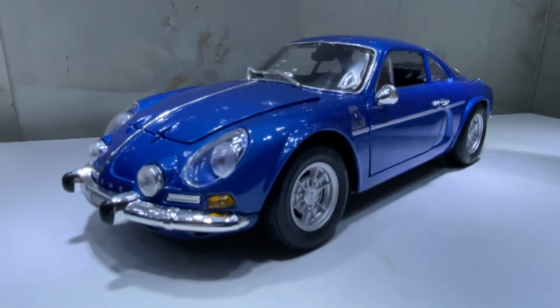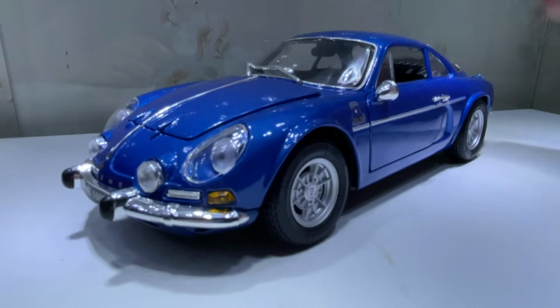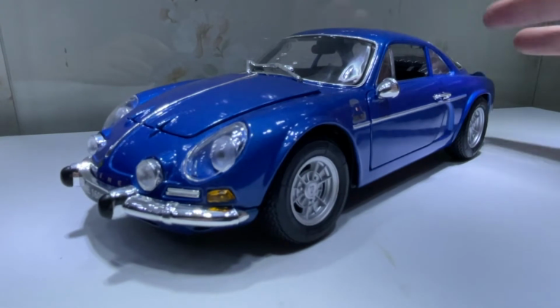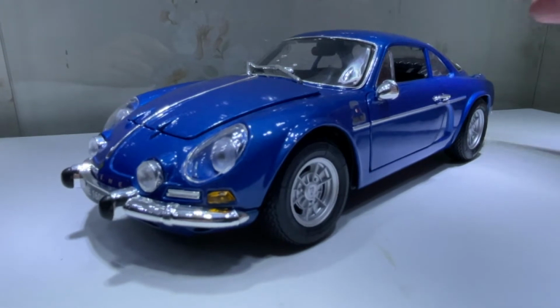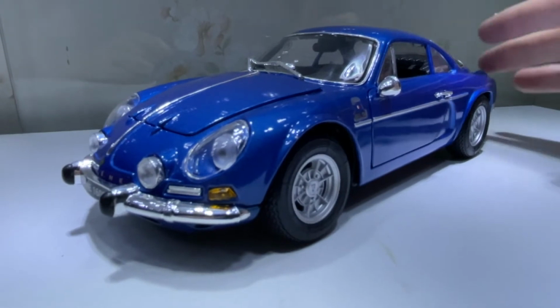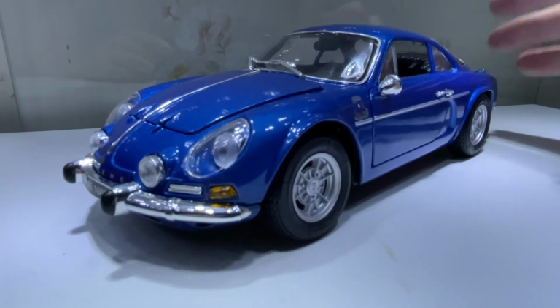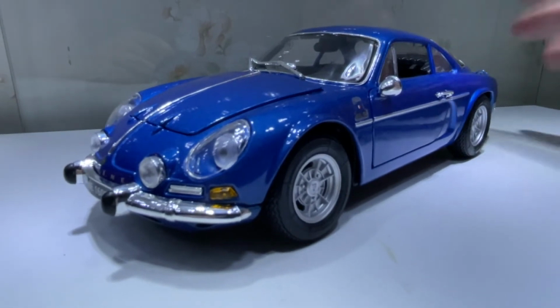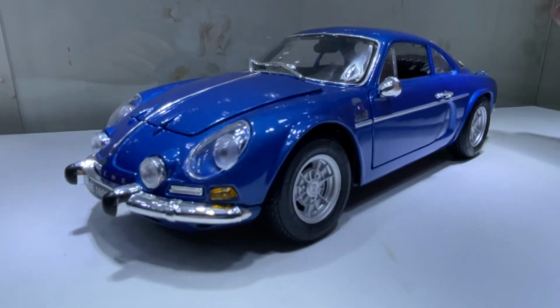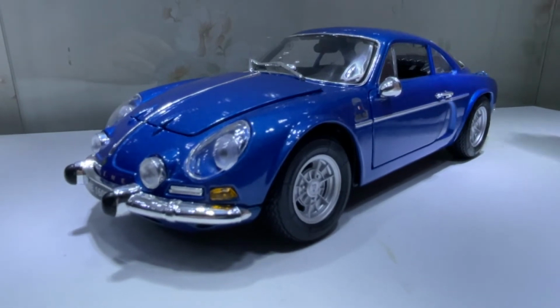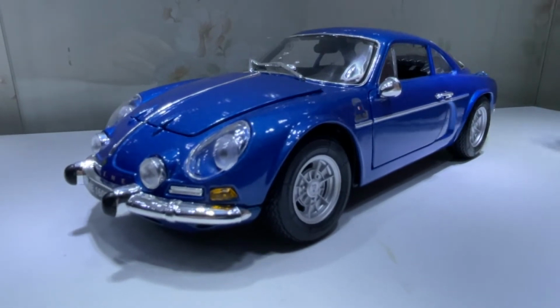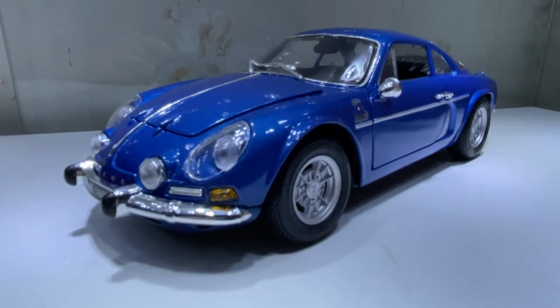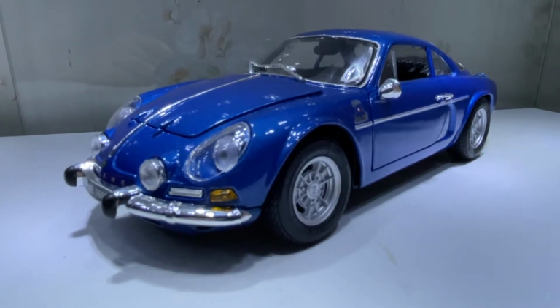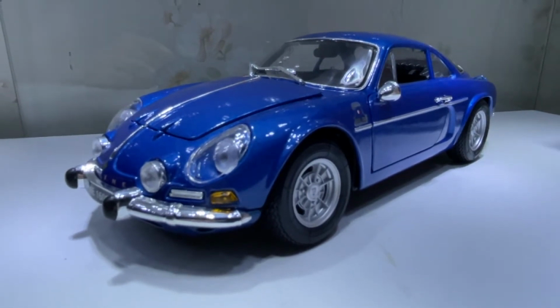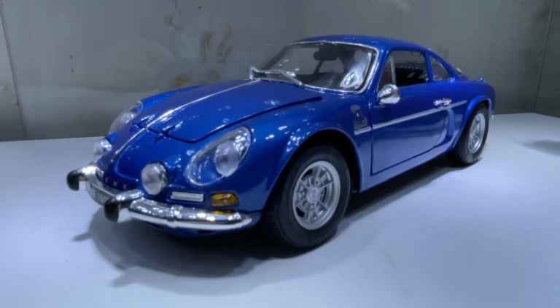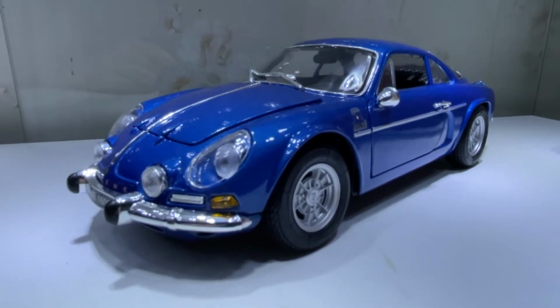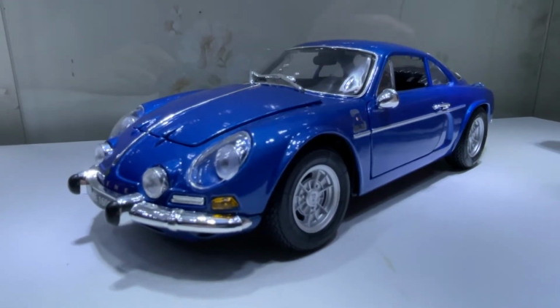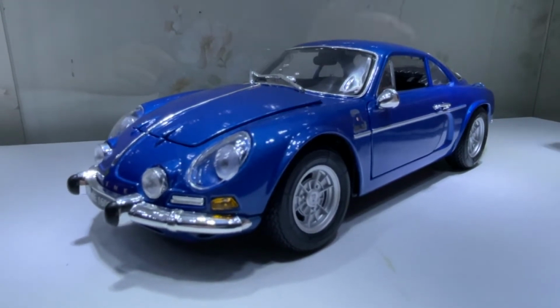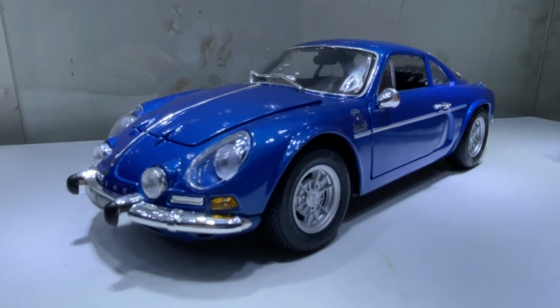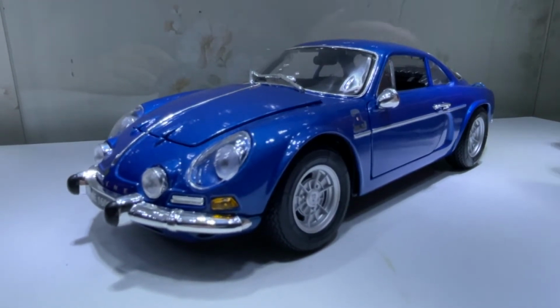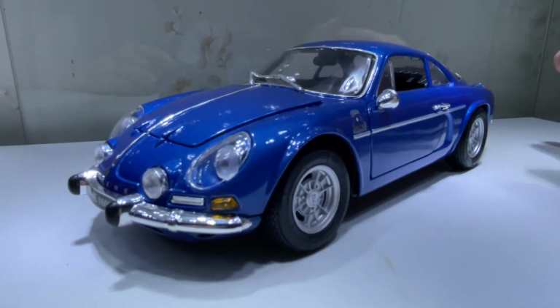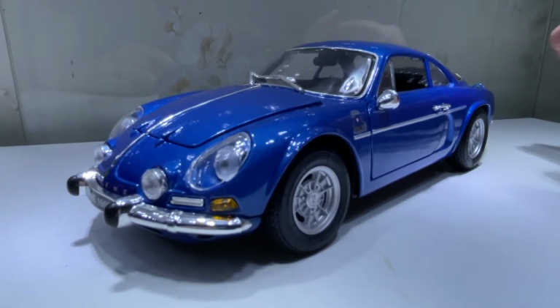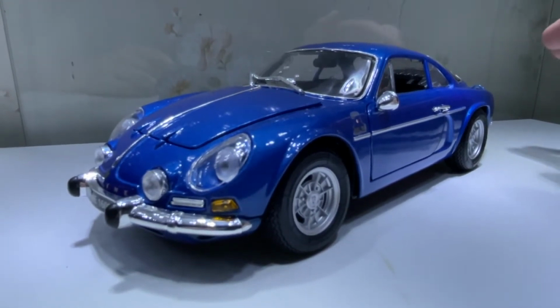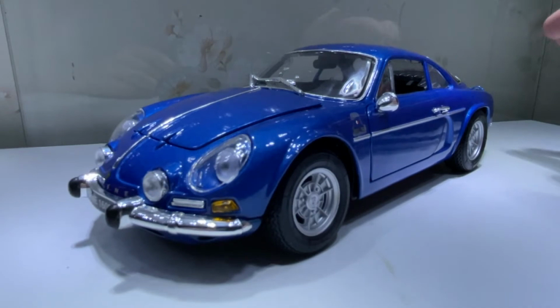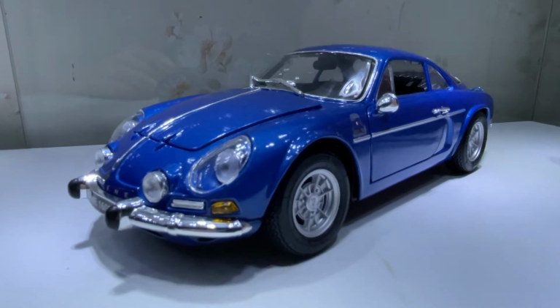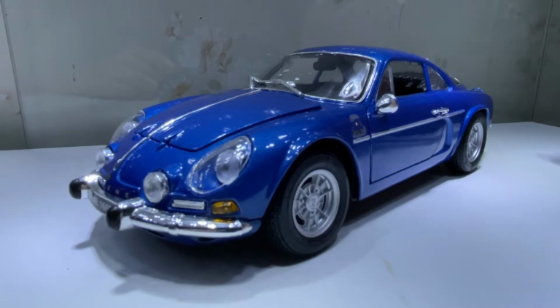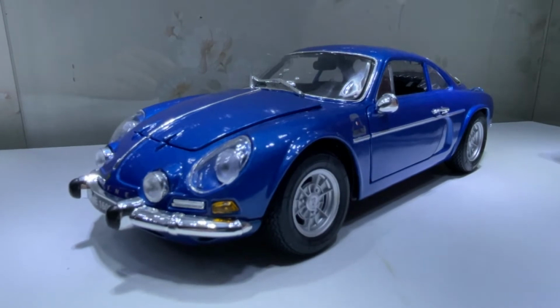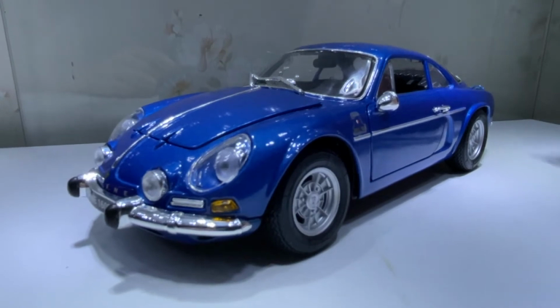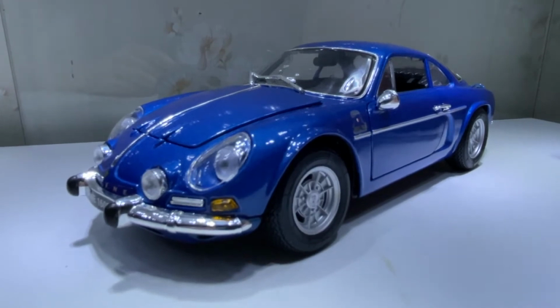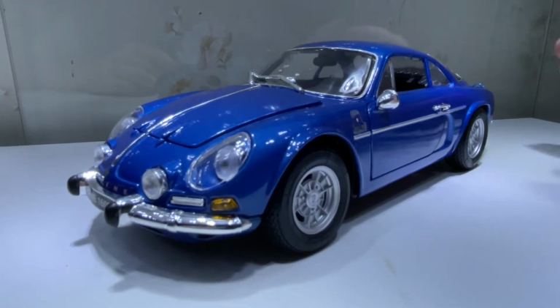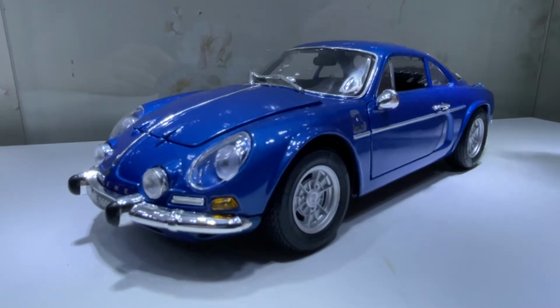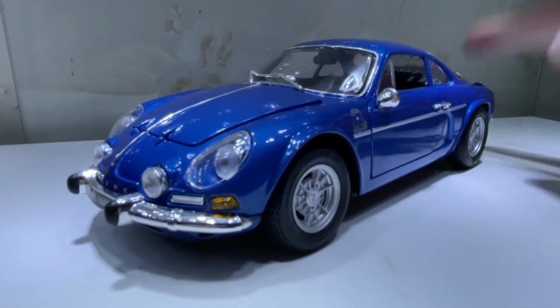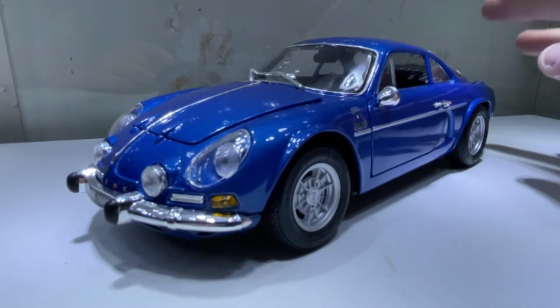Today we're looking at a Mastia 1/18 scale Alpine Renault 1600S from 1971.